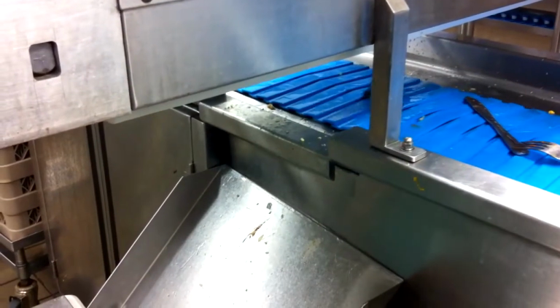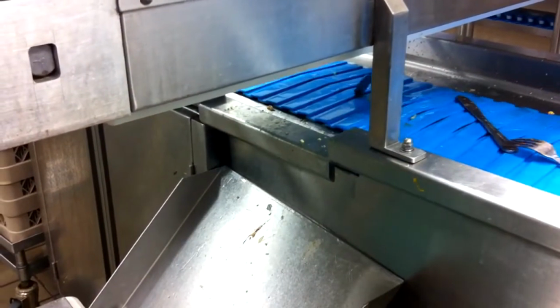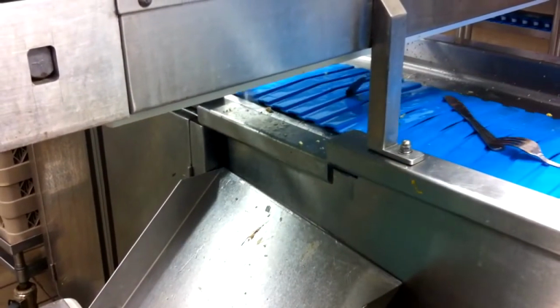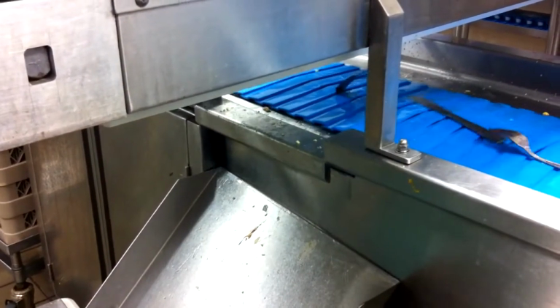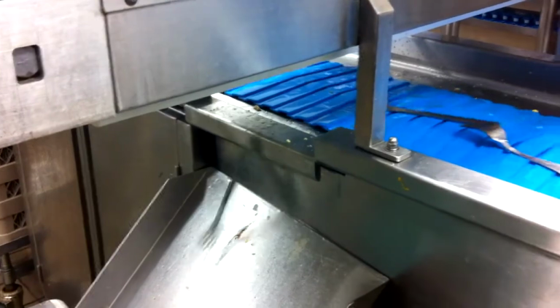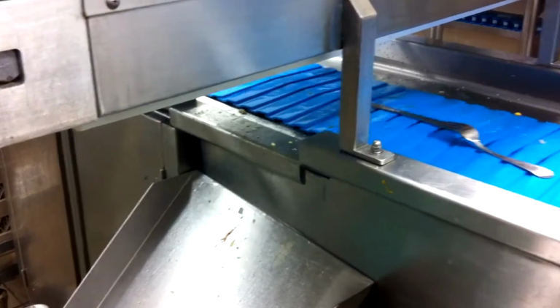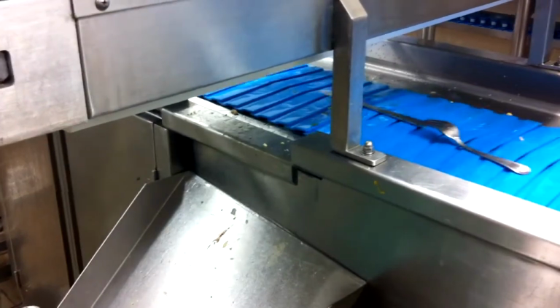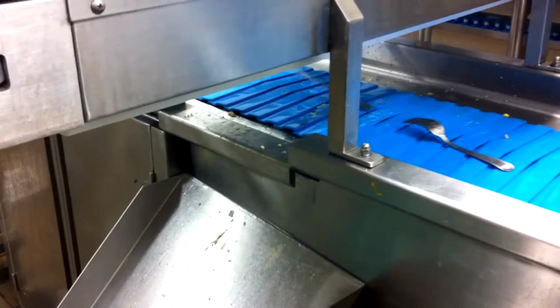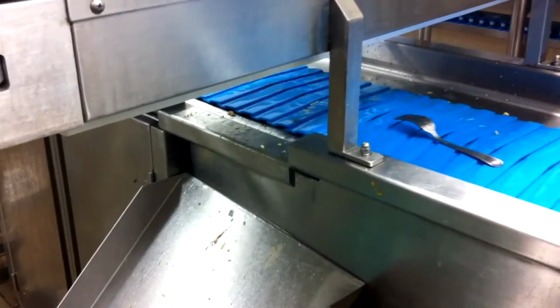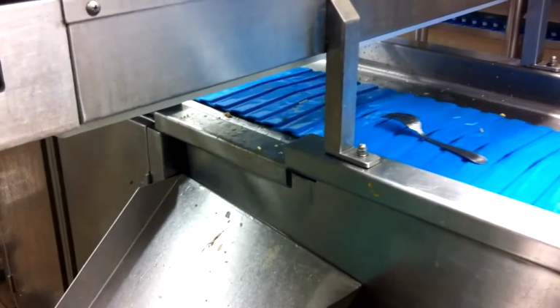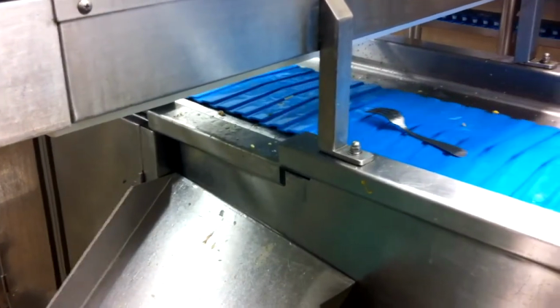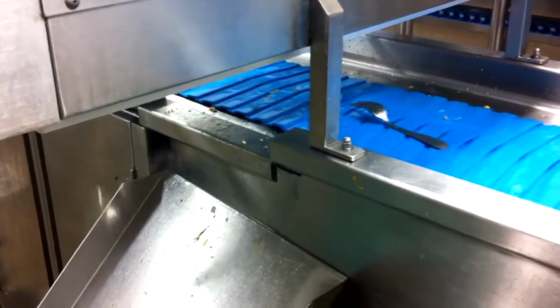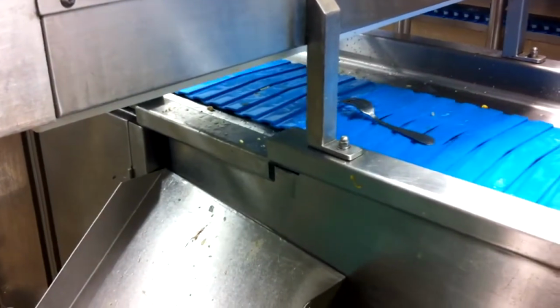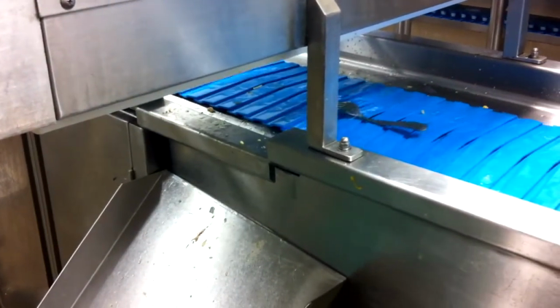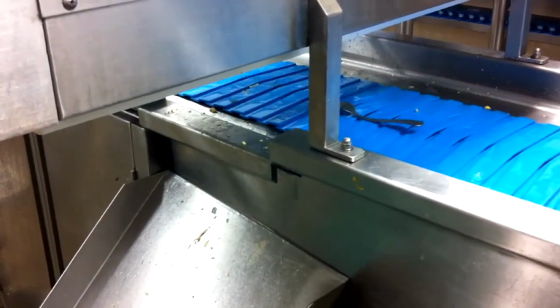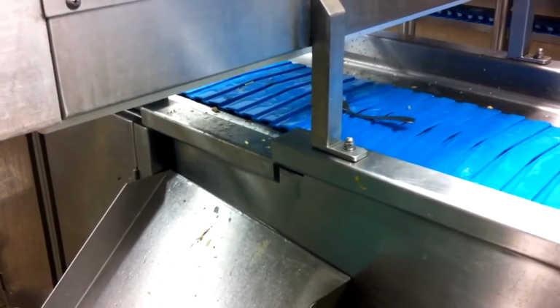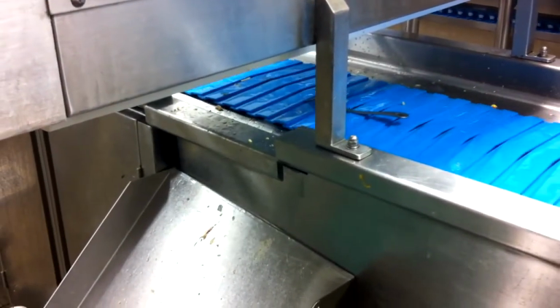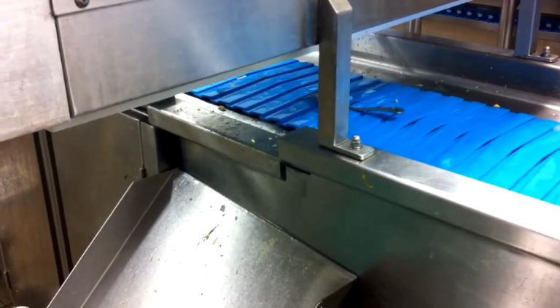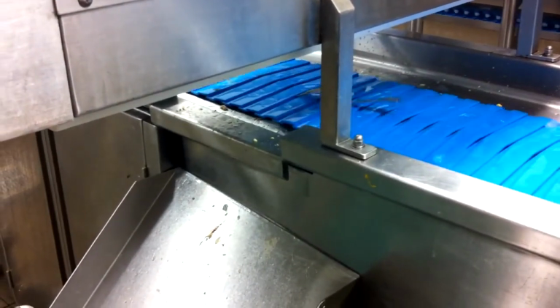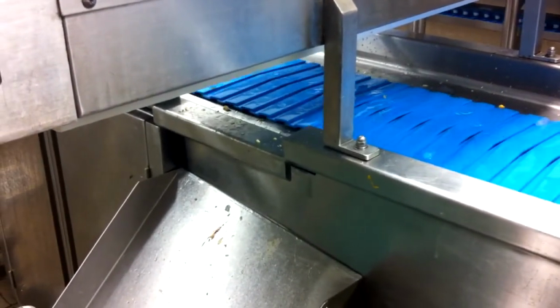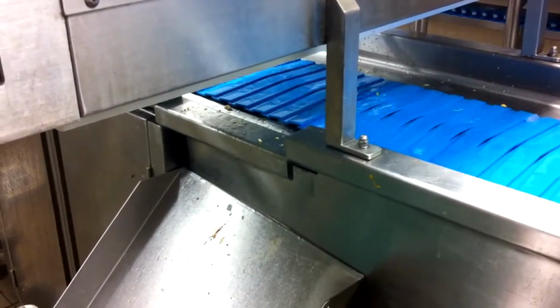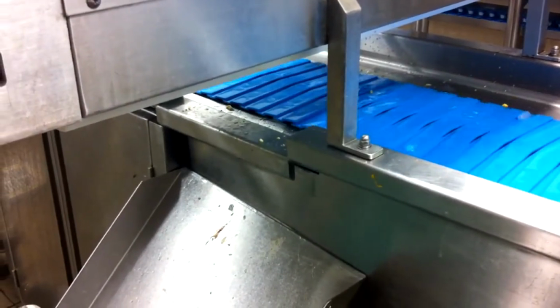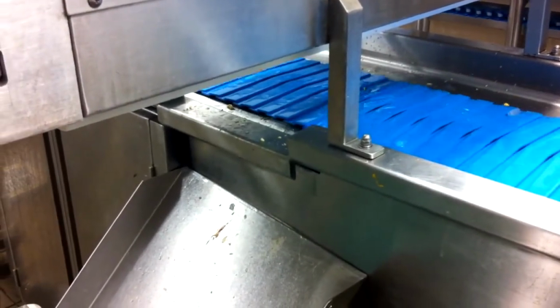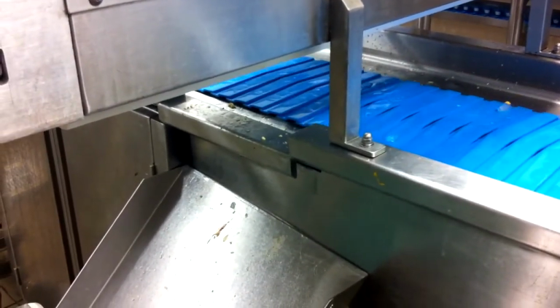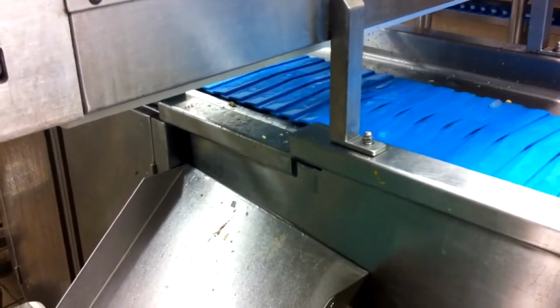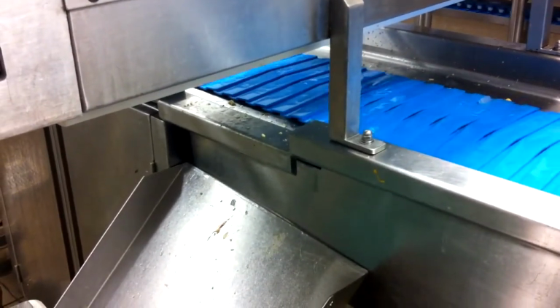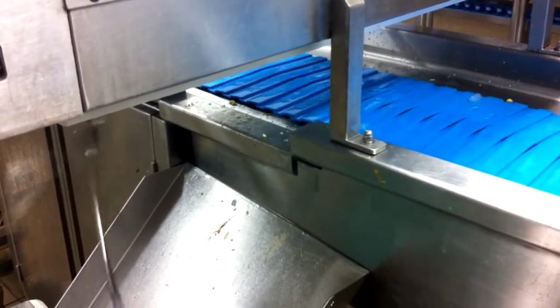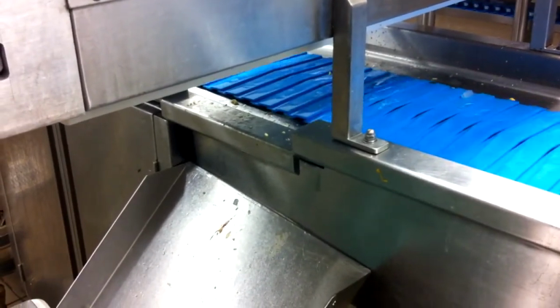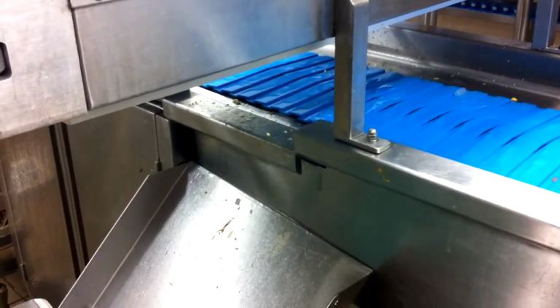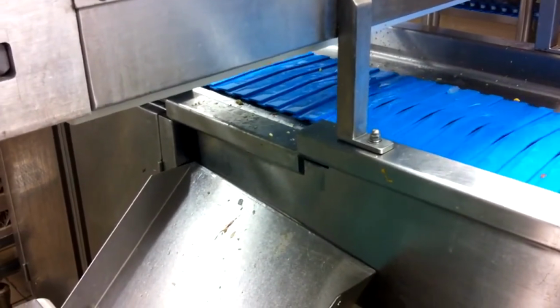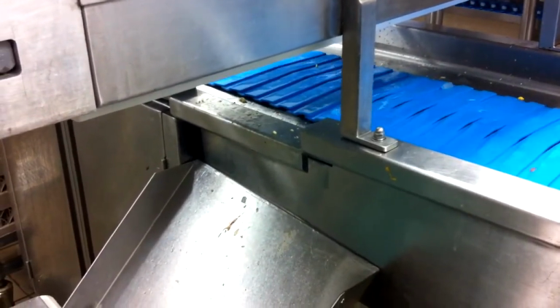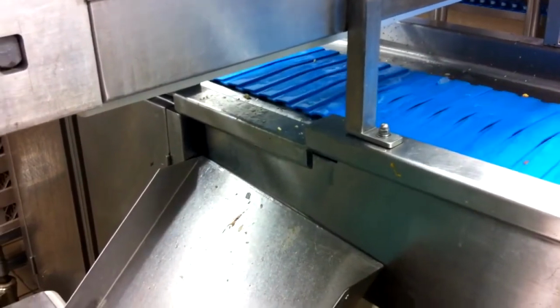An optional automatic cutlery picker lifts the cutlery and deposits them in a soaking tub.